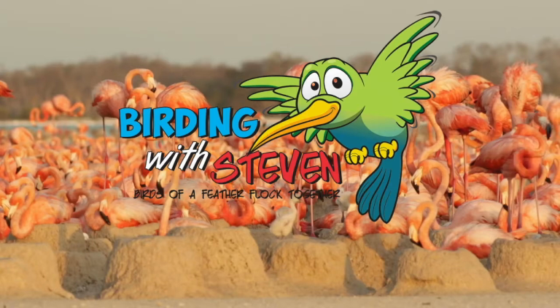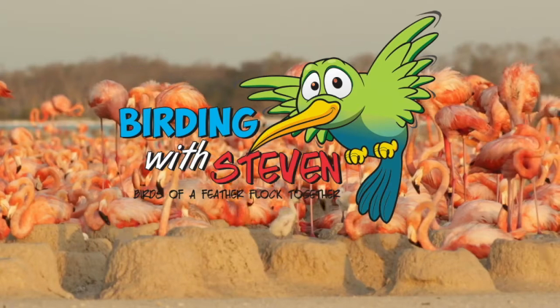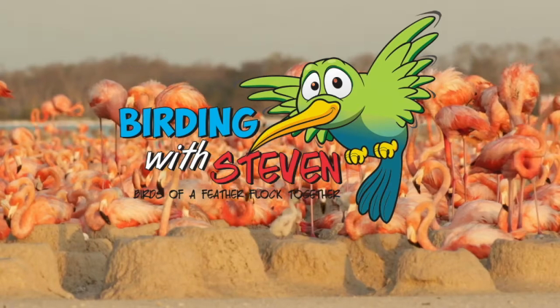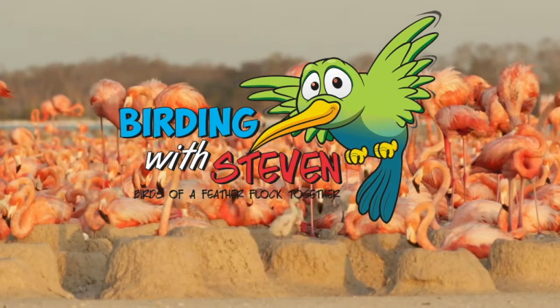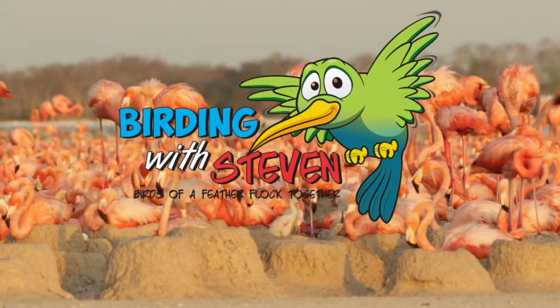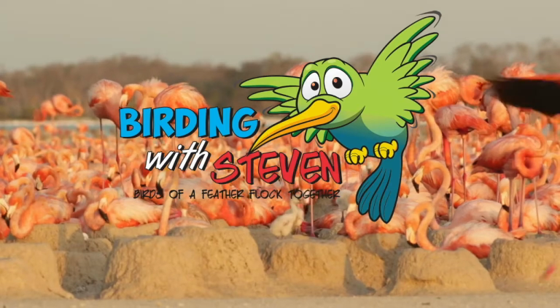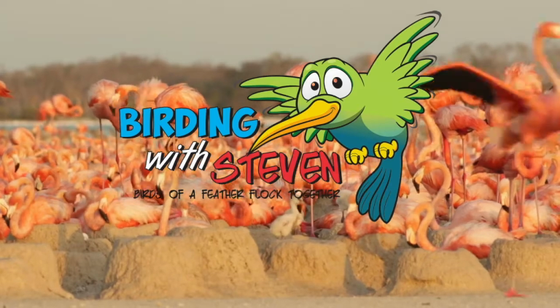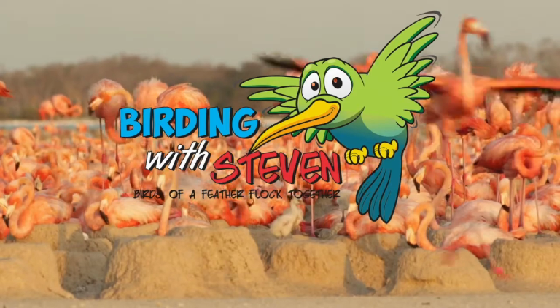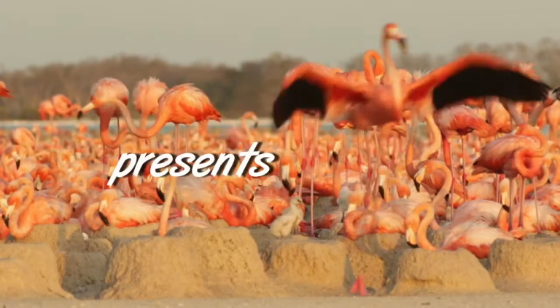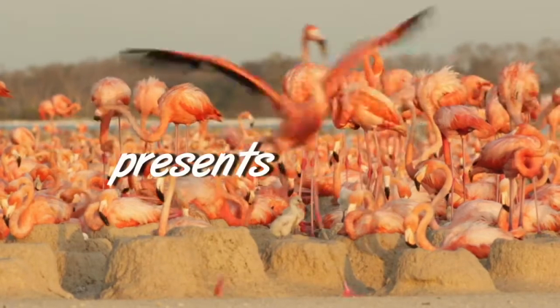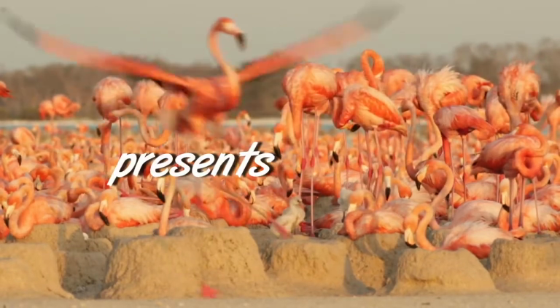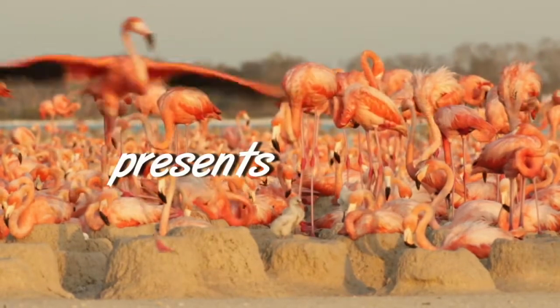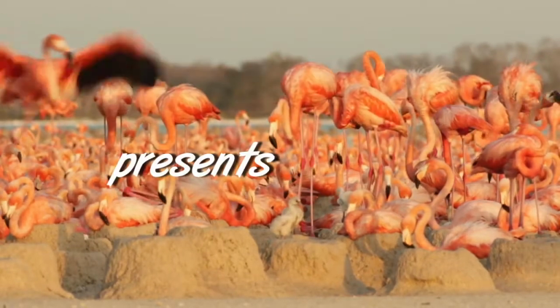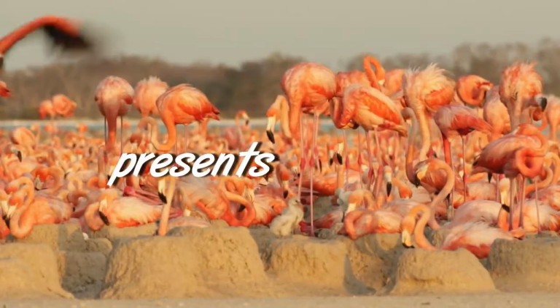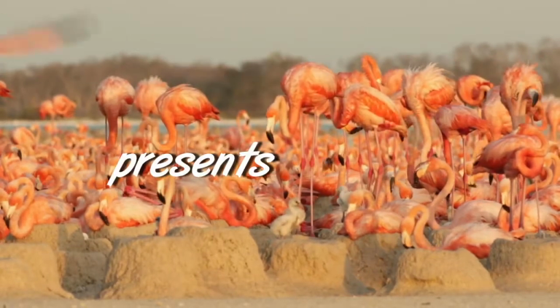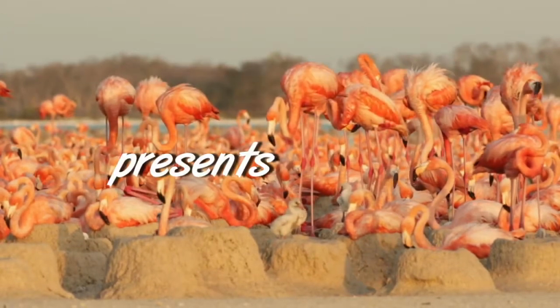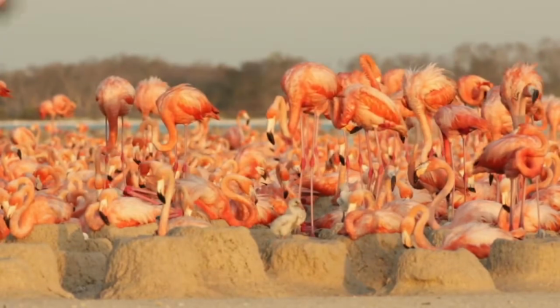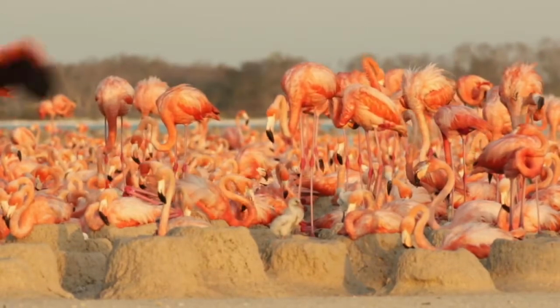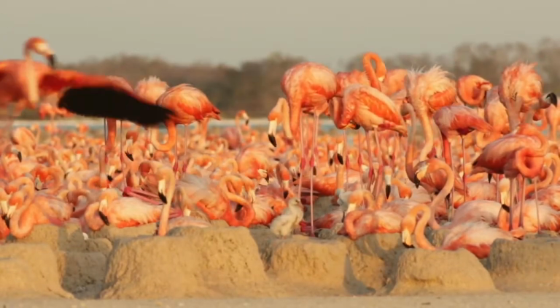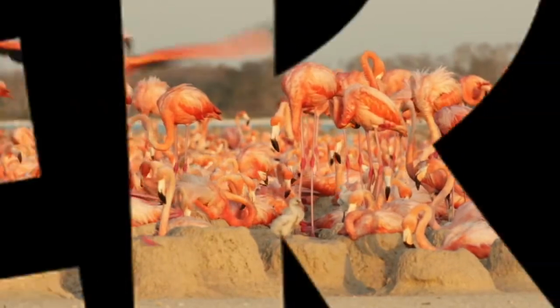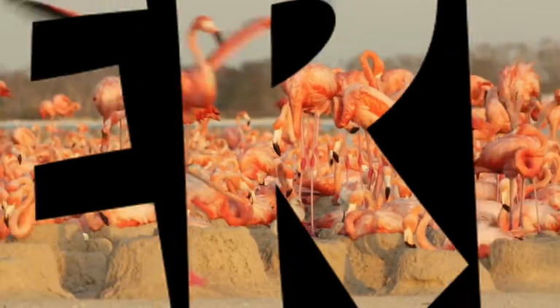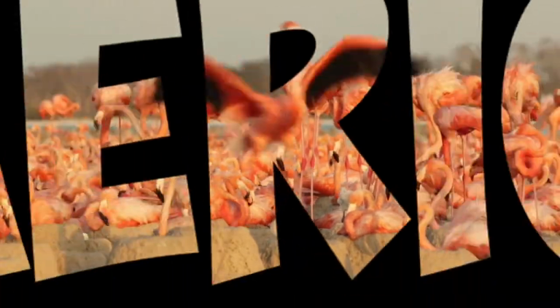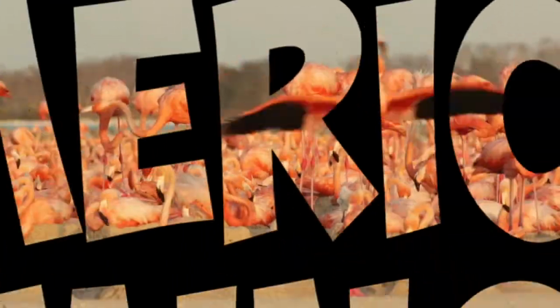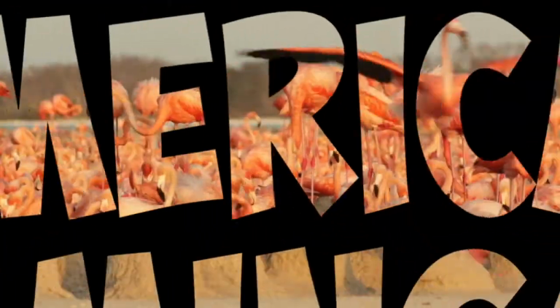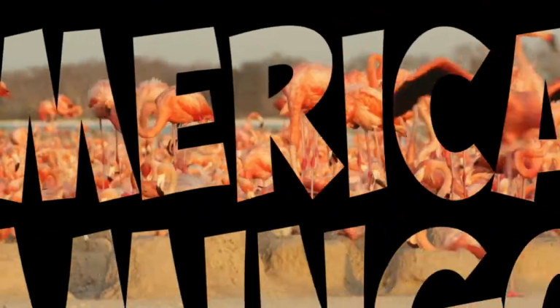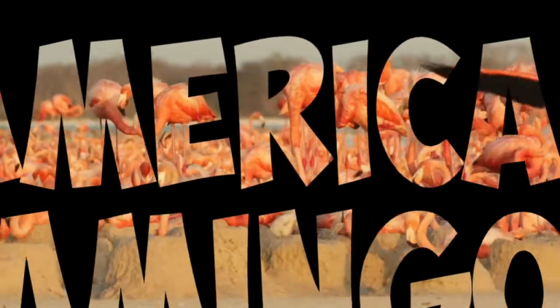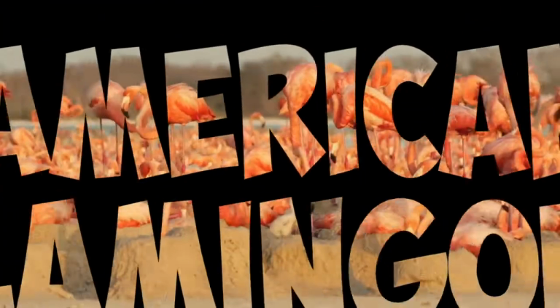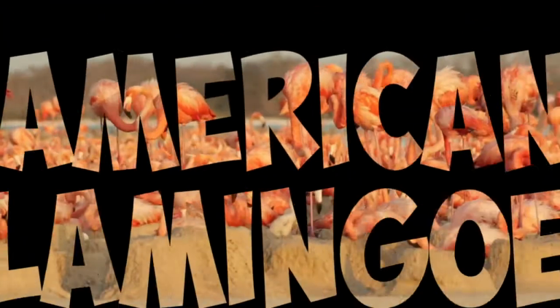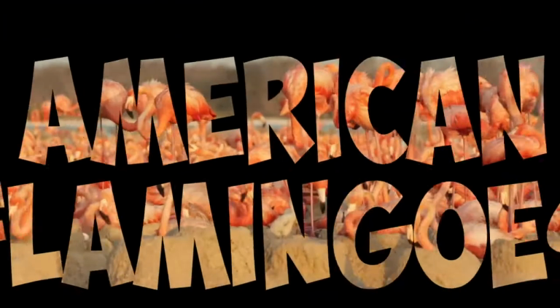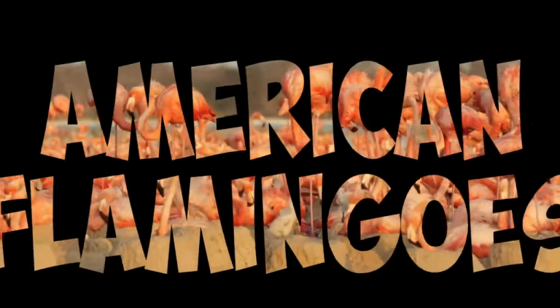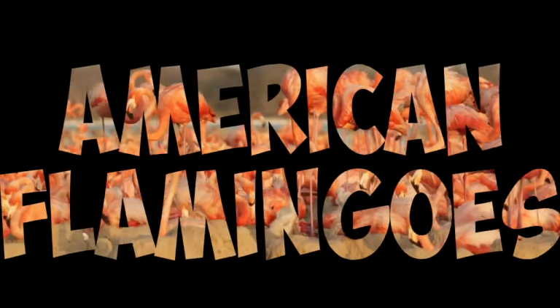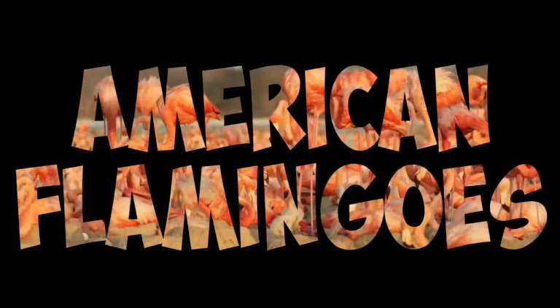Hi everybody, I'm Steven. Today I want to talk about the American Flamingos.